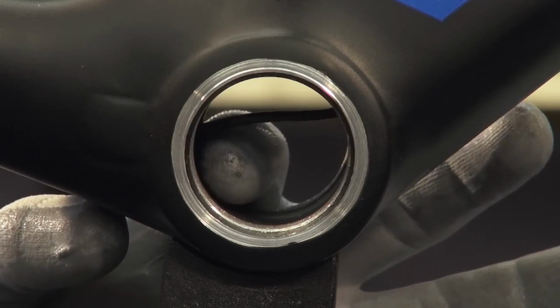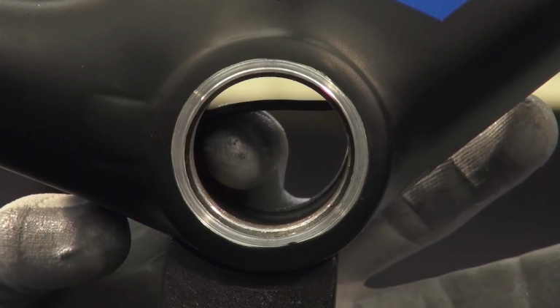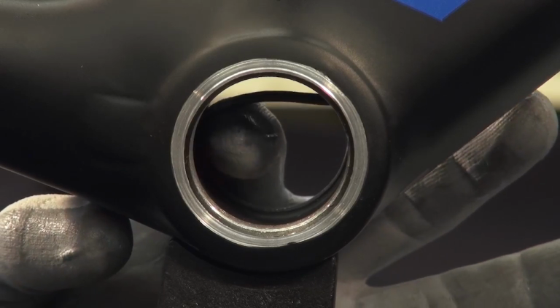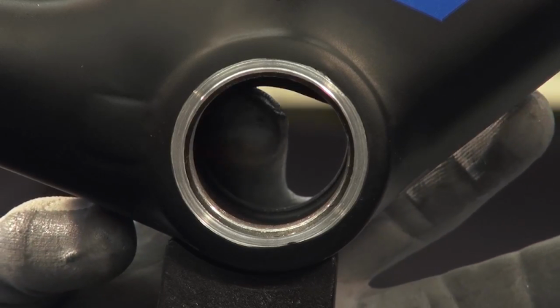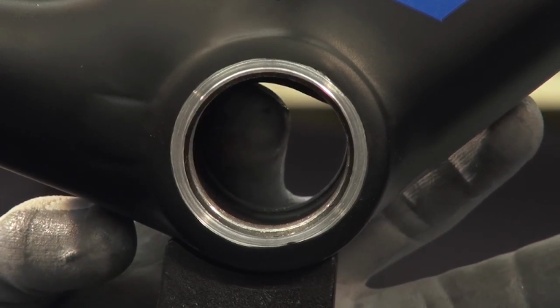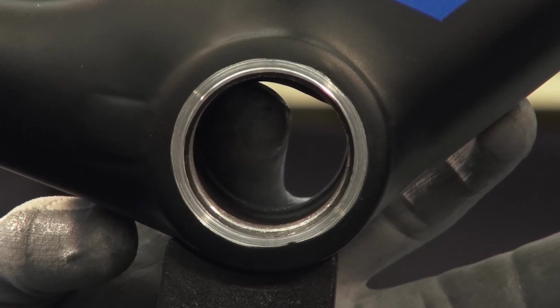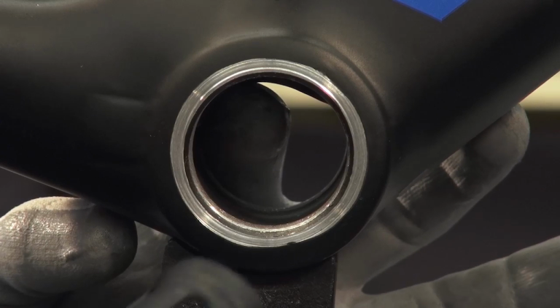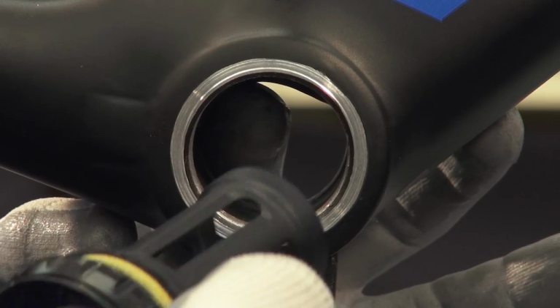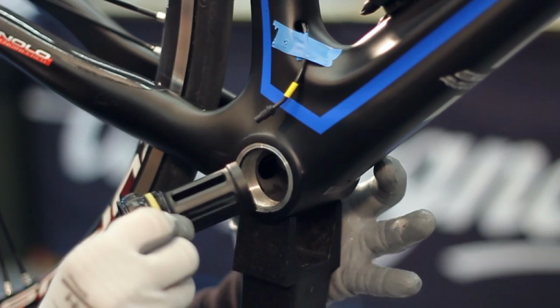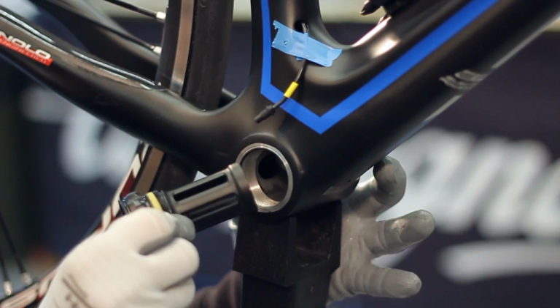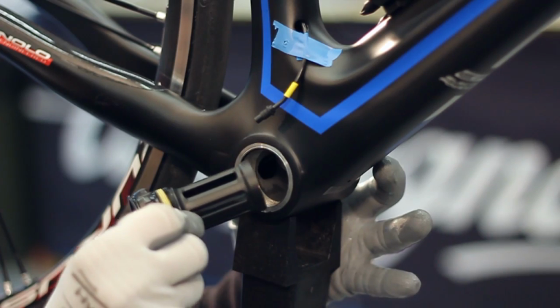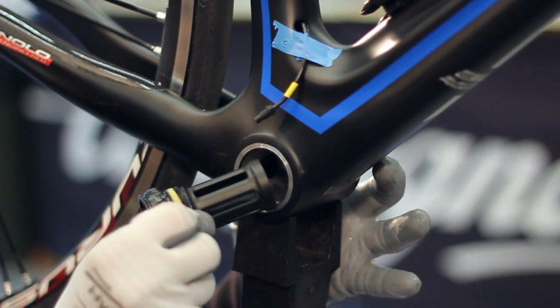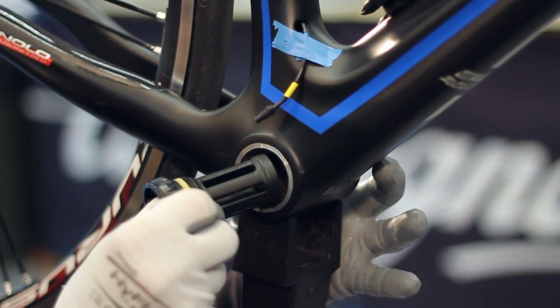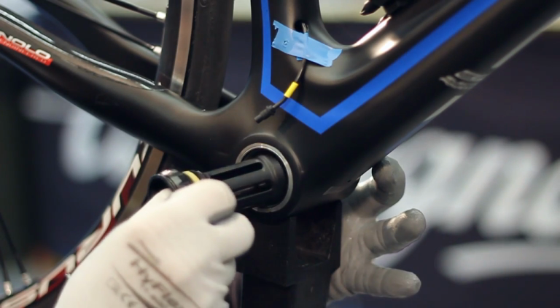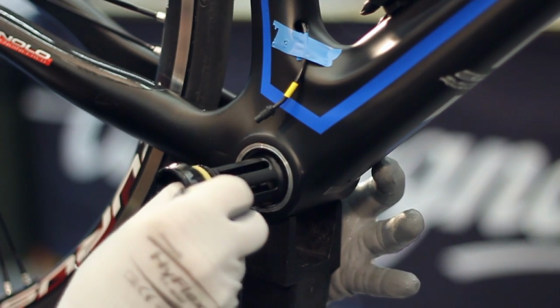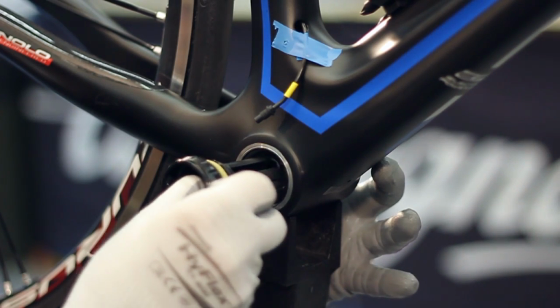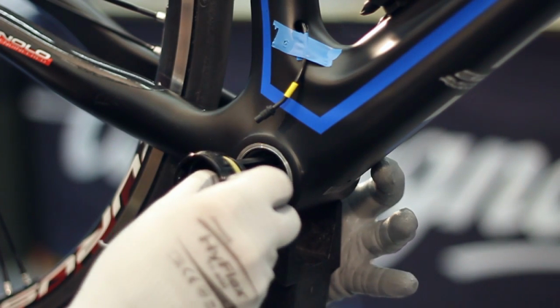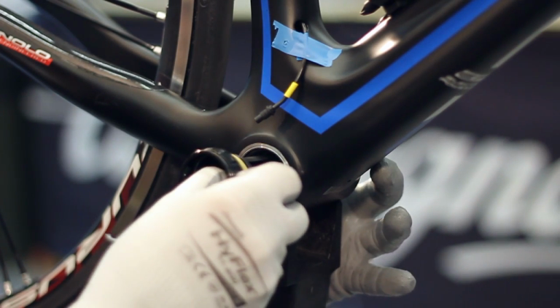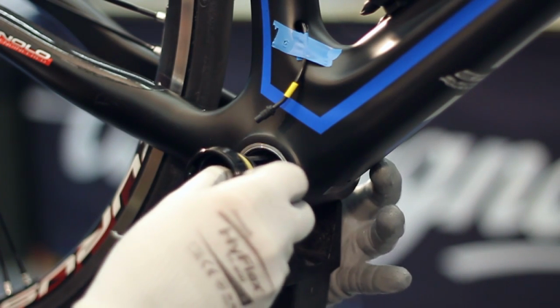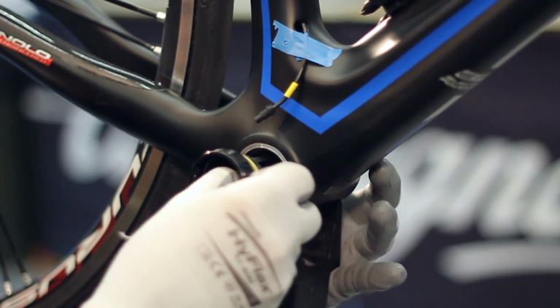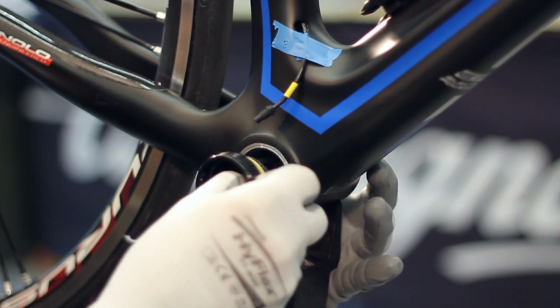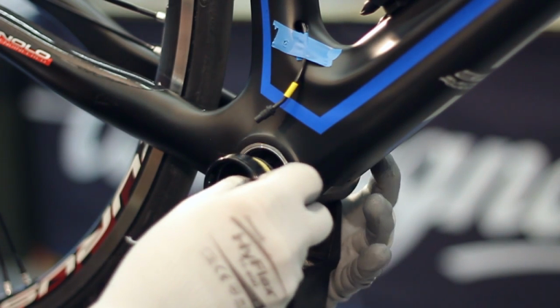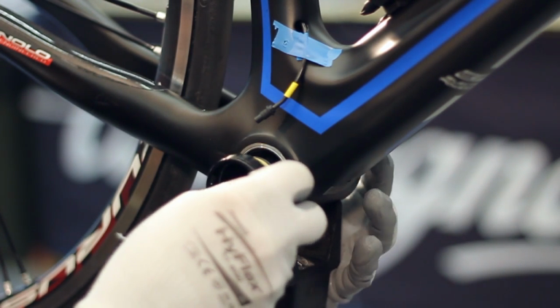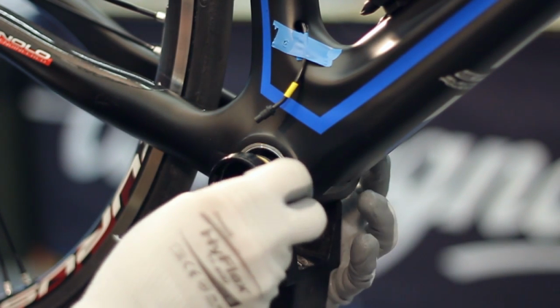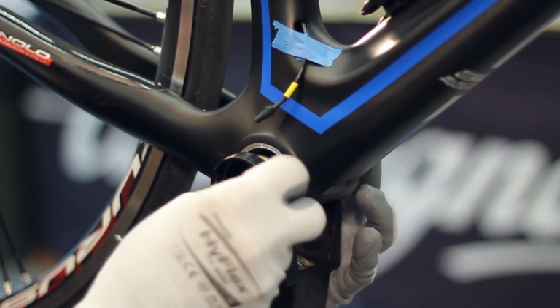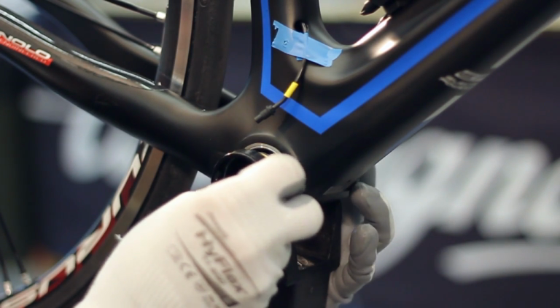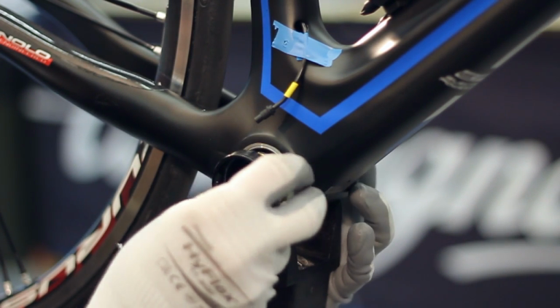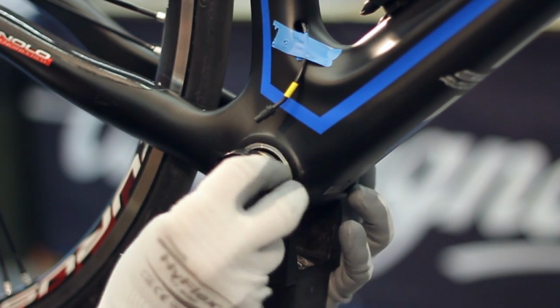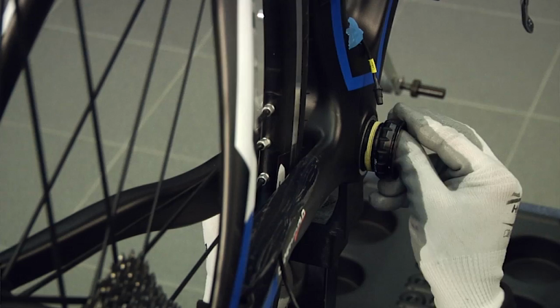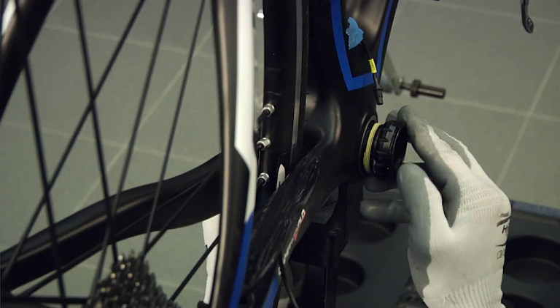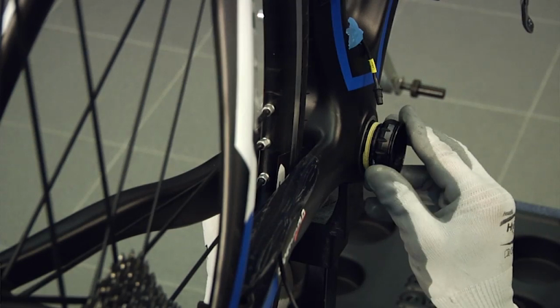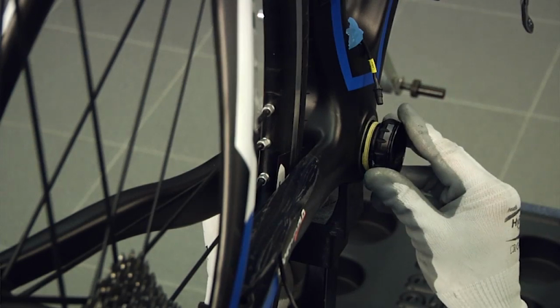Mount the cable cover cylinder, making sure the shift cable is positioned at the upper part of the bottom bracket box.